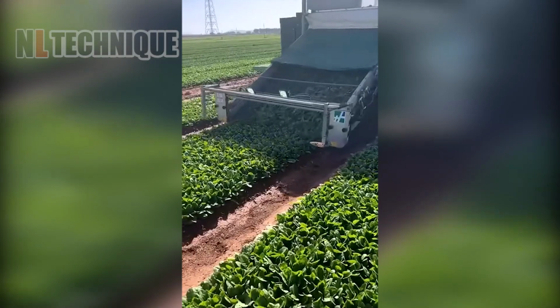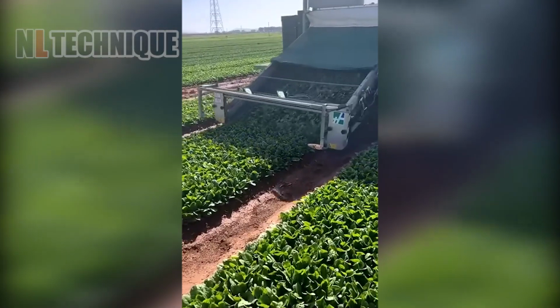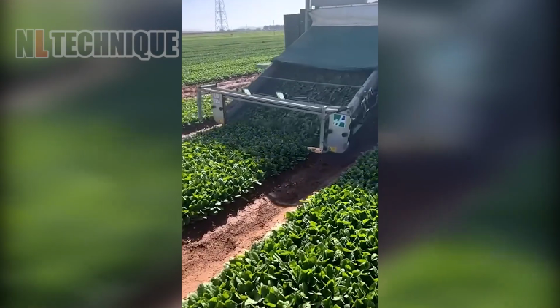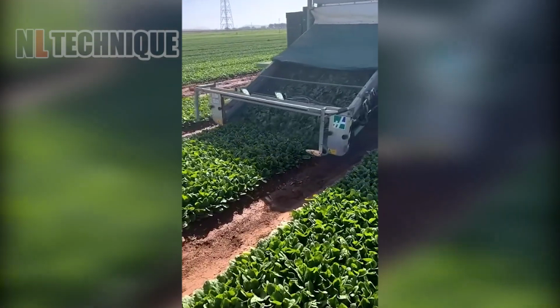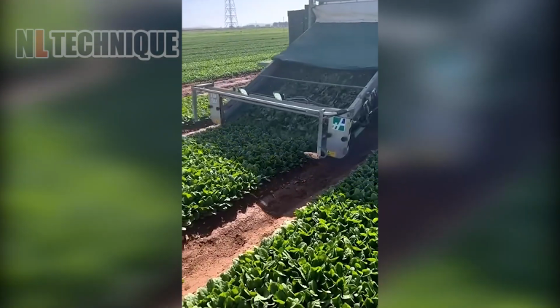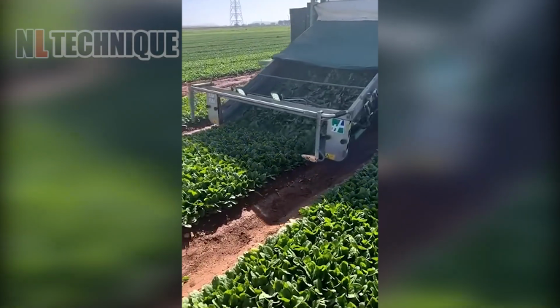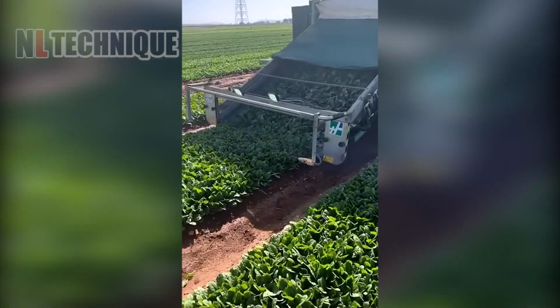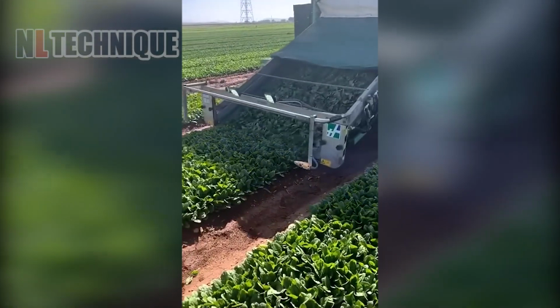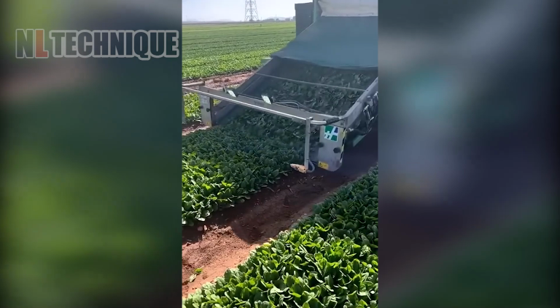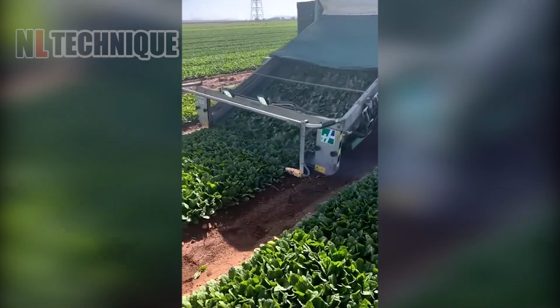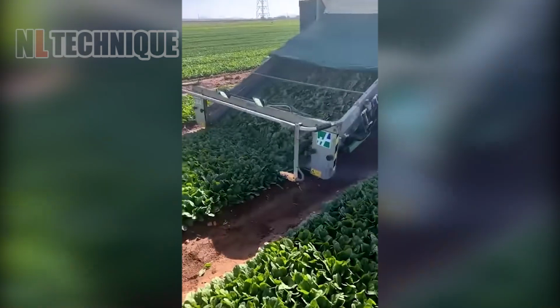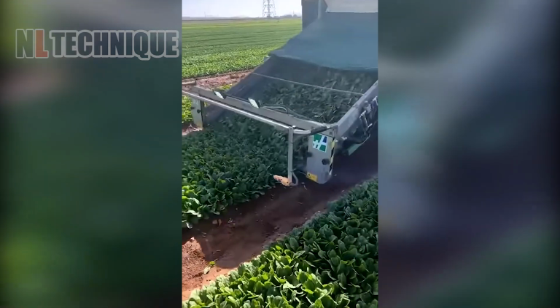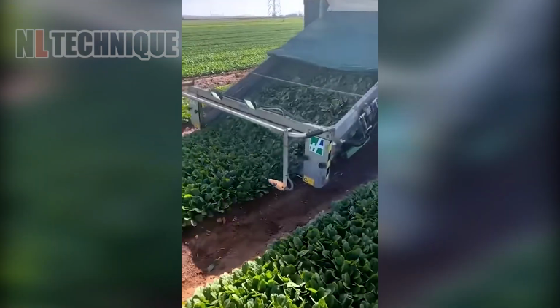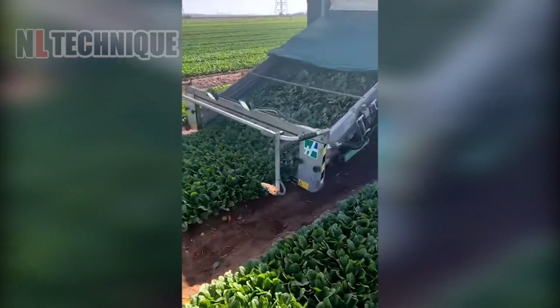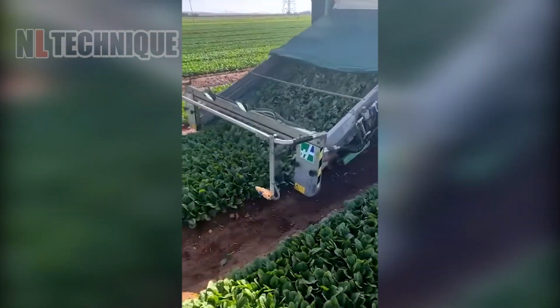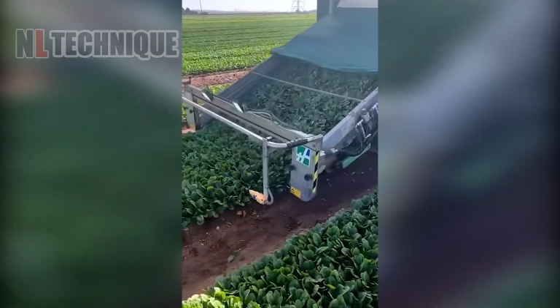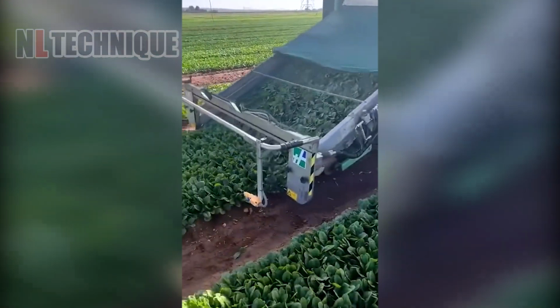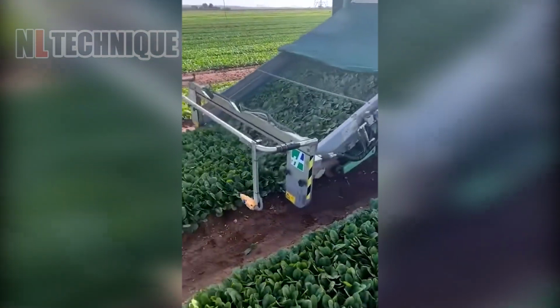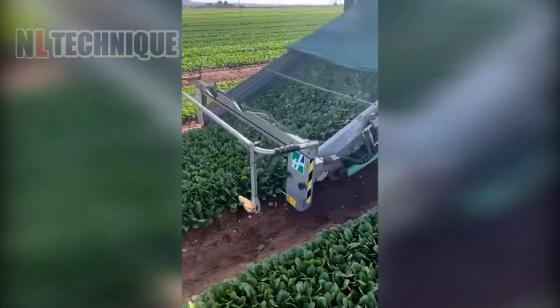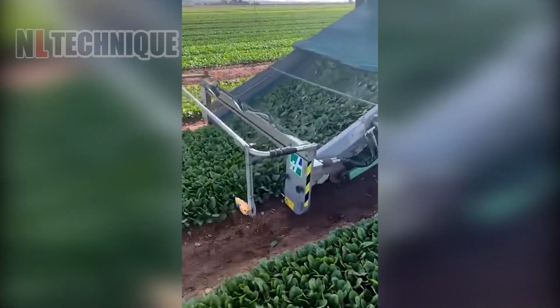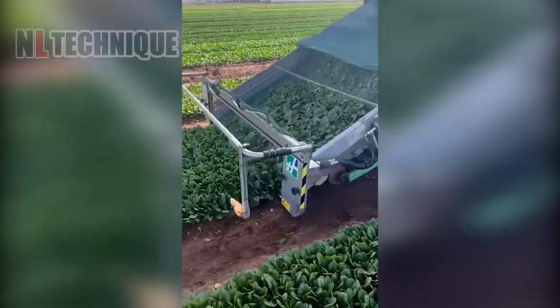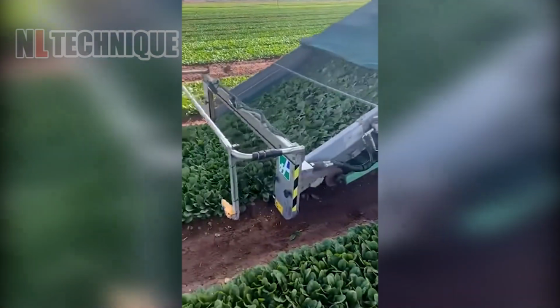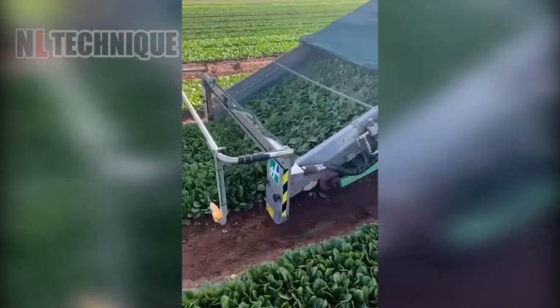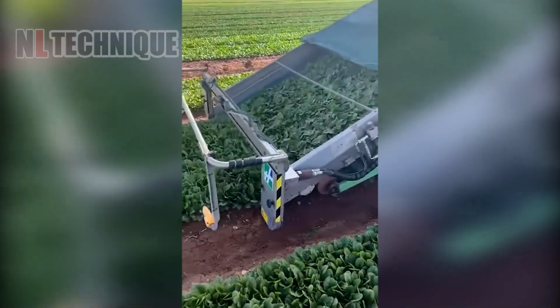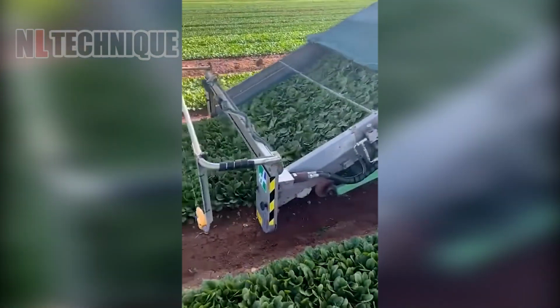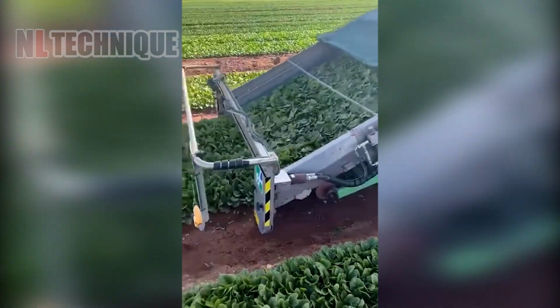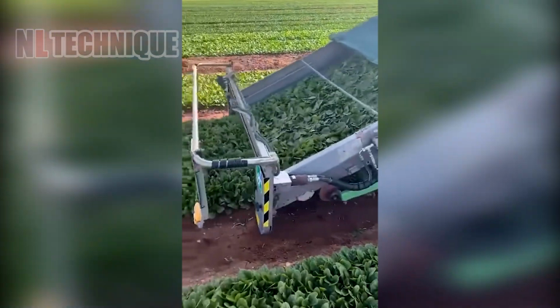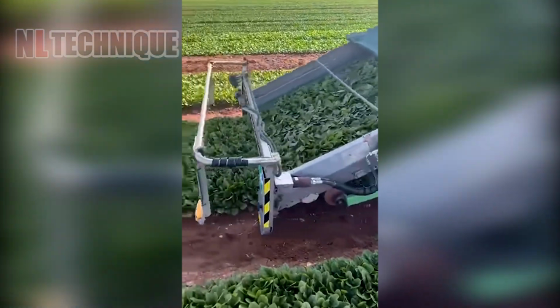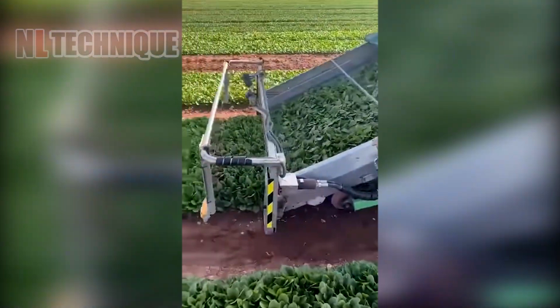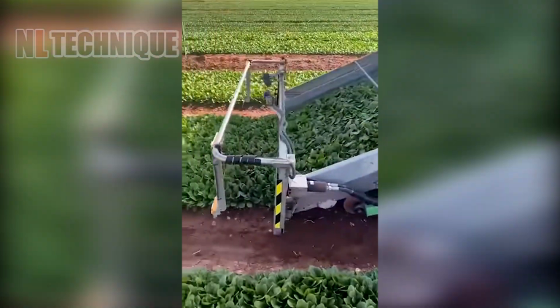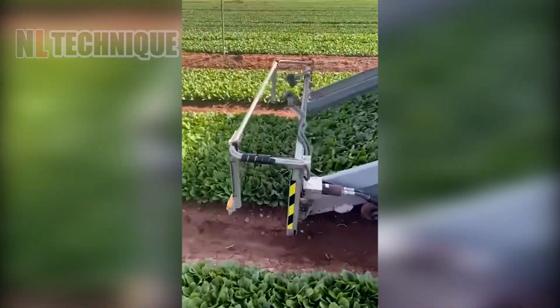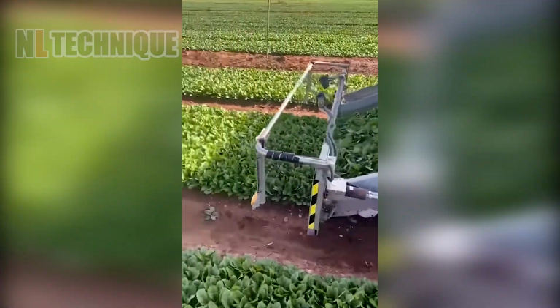Patches of spinach are seamlessly removed from the ground and into the crates, all thanks to developed machinery.